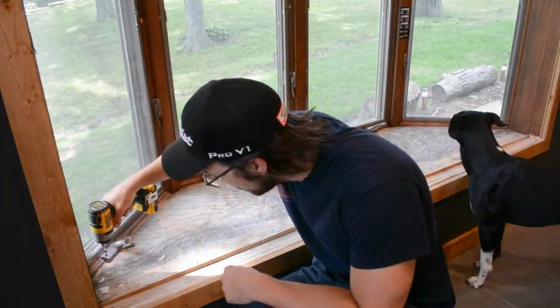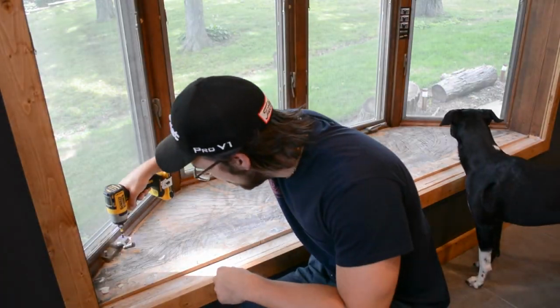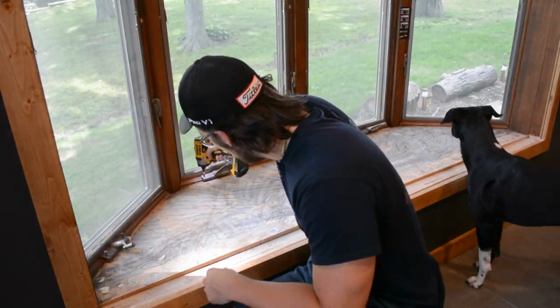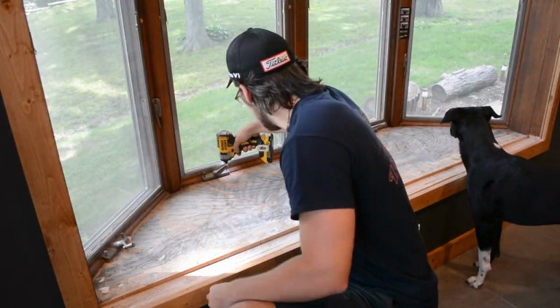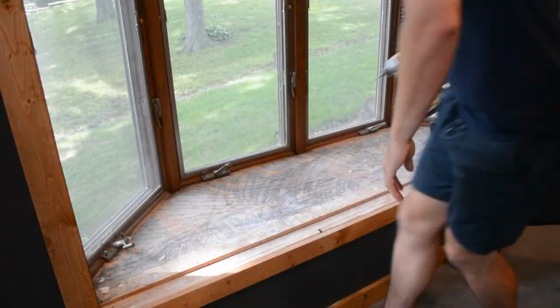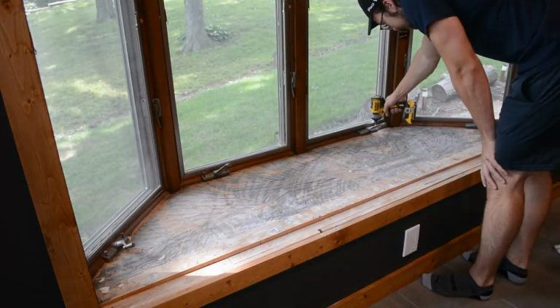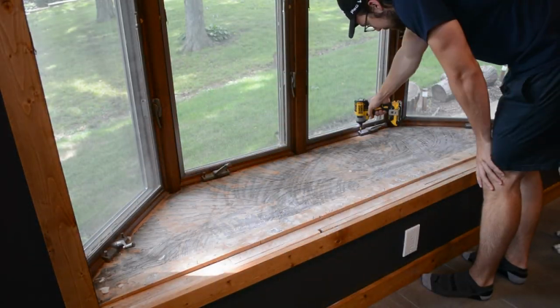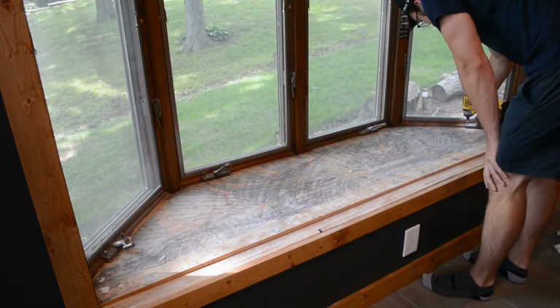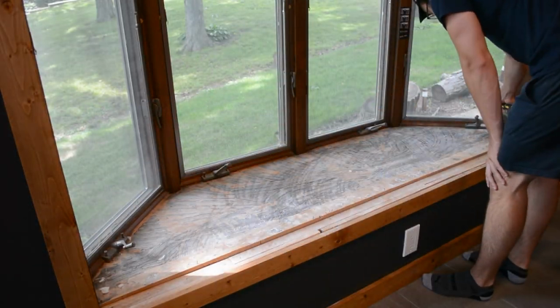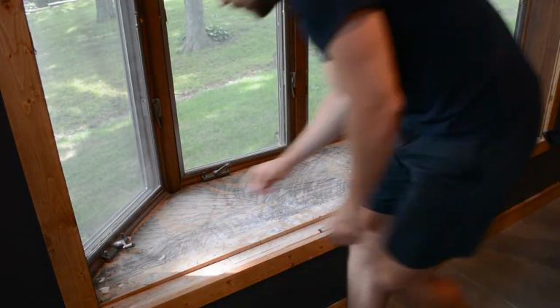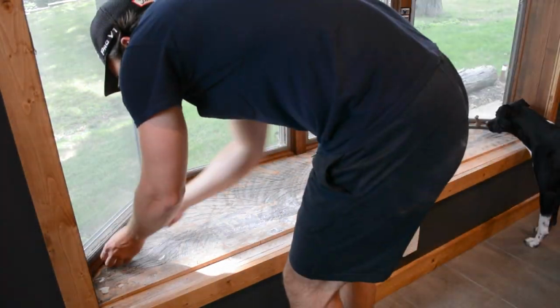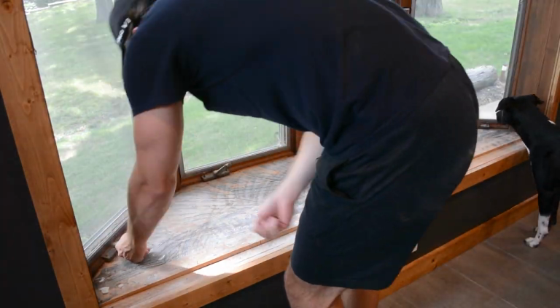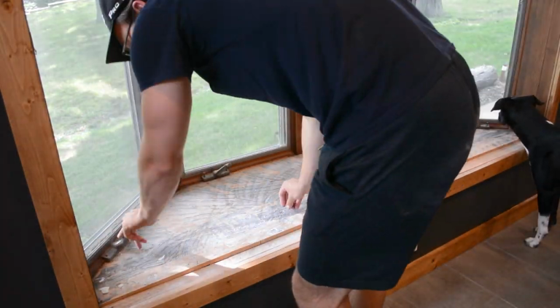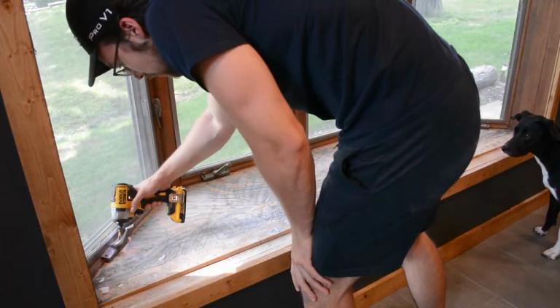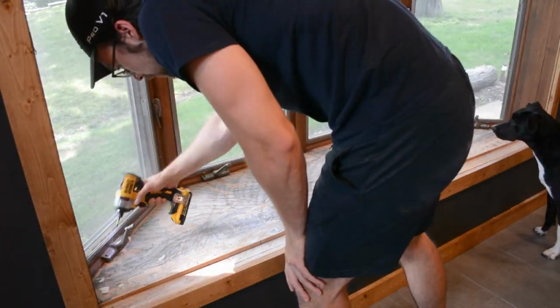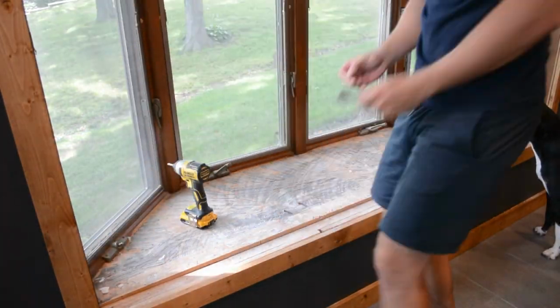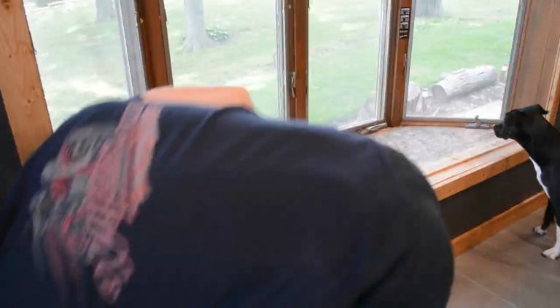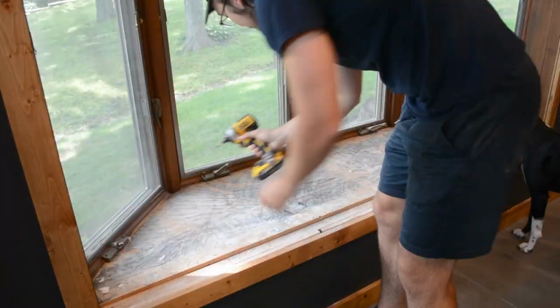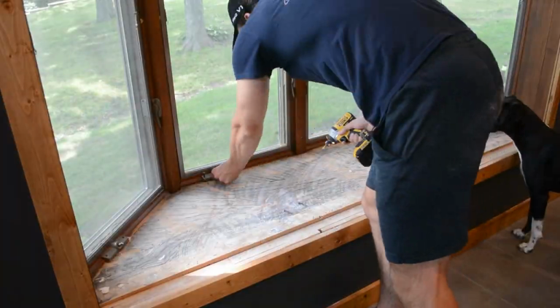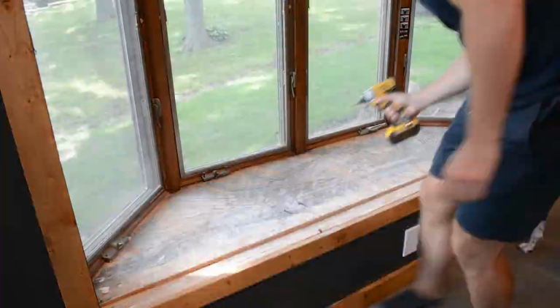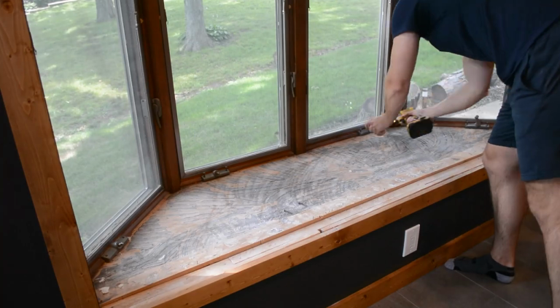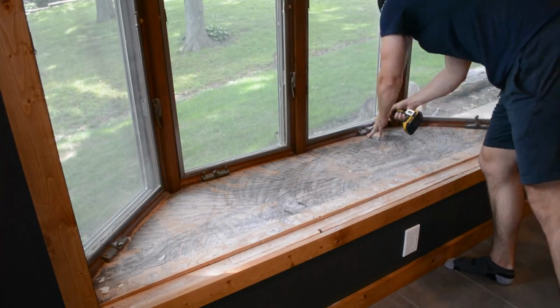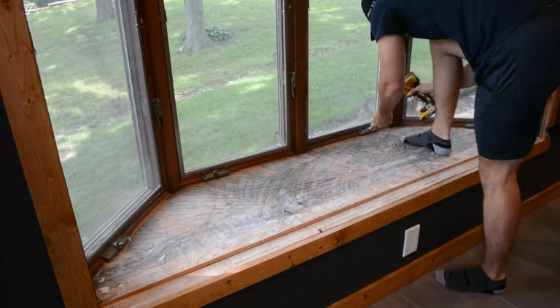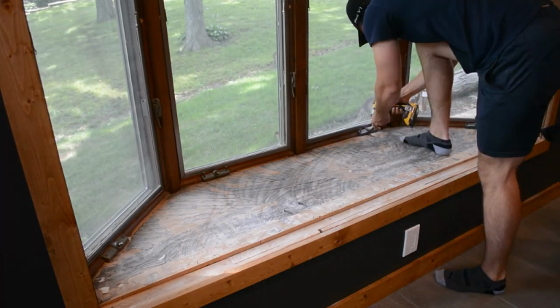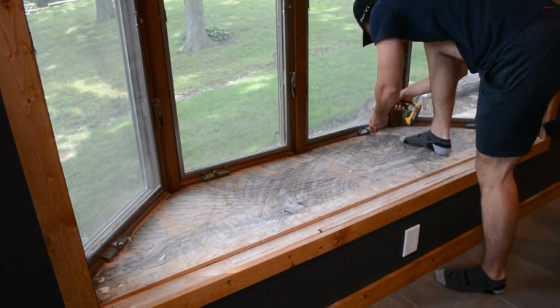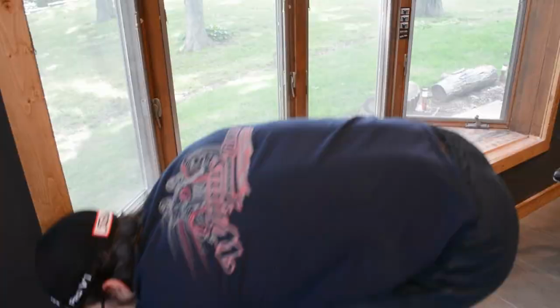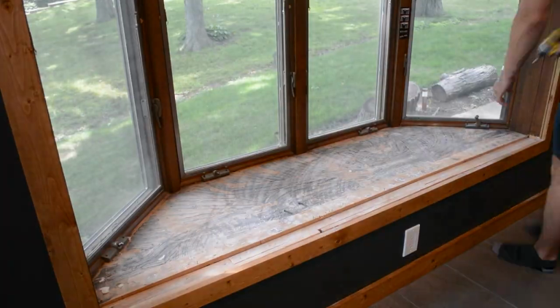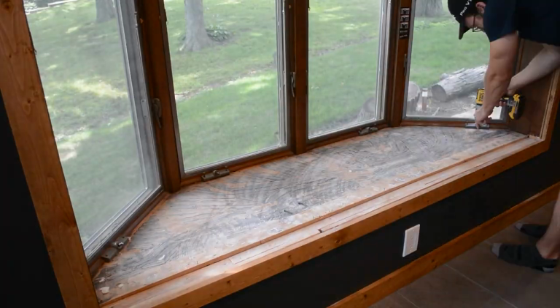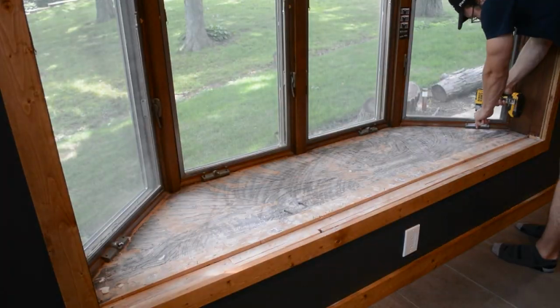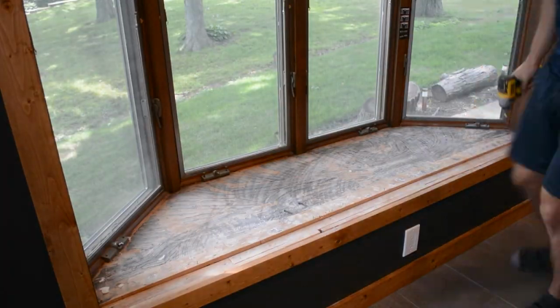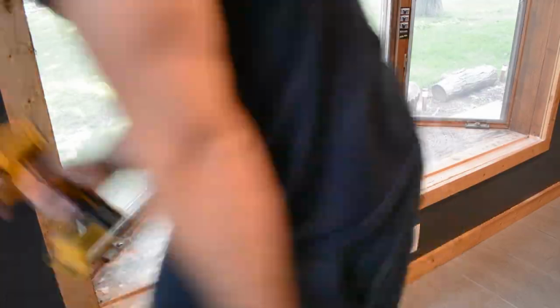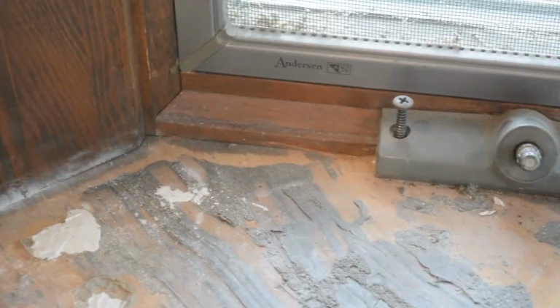Next up, I was trying to get rid of these window openers to make room for the new bench. However, those were not coming out, so we're going to have to work around those.